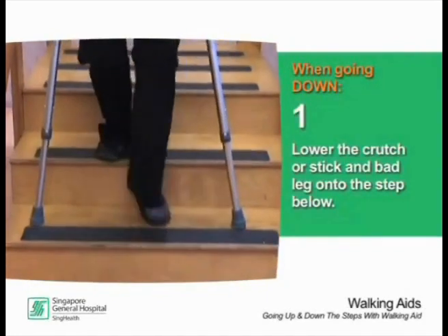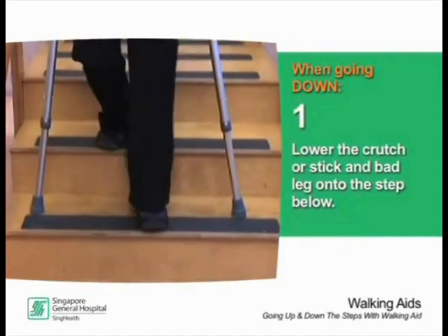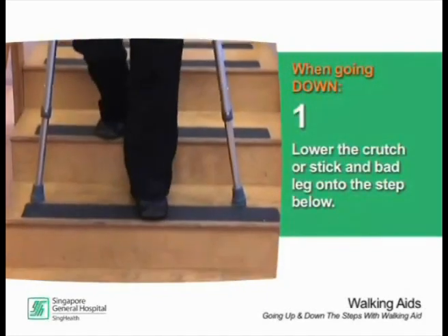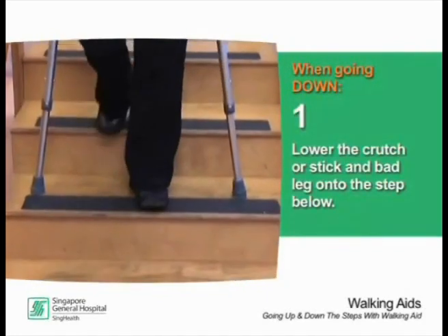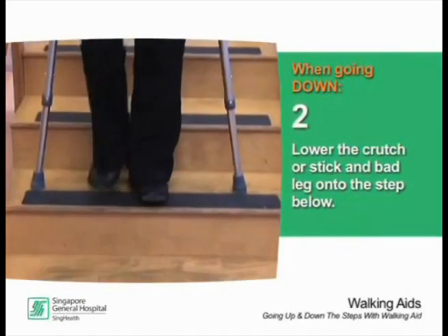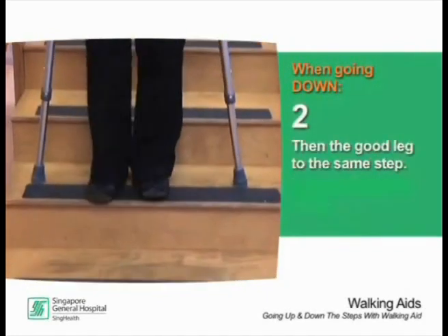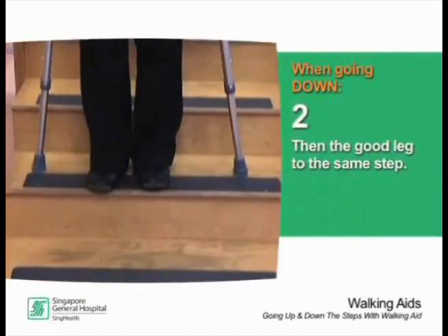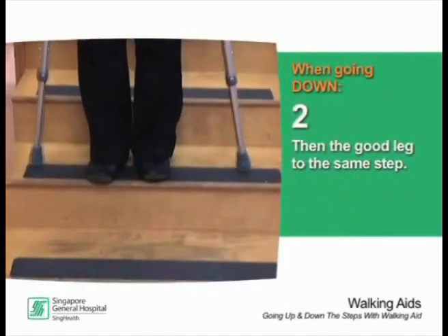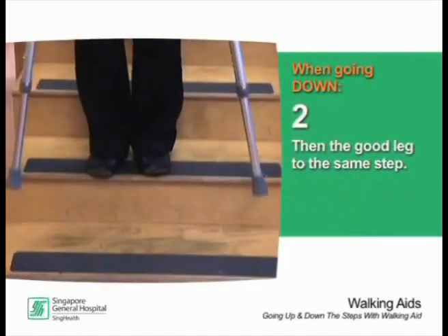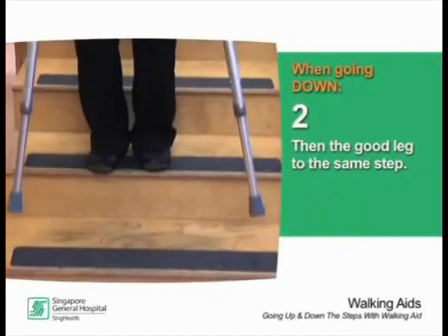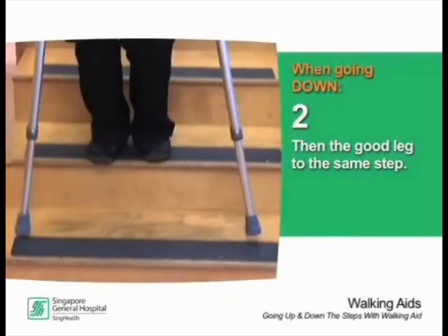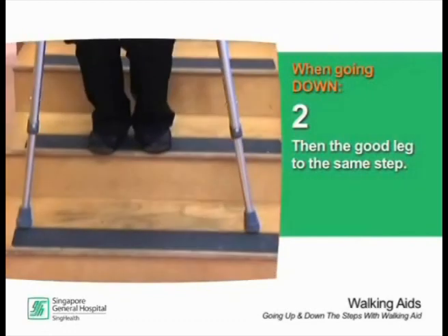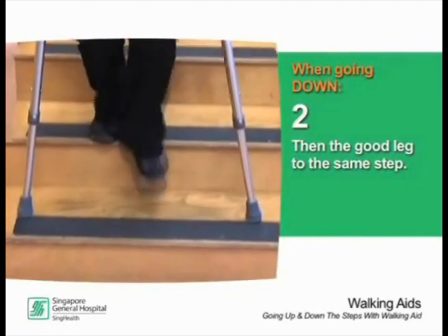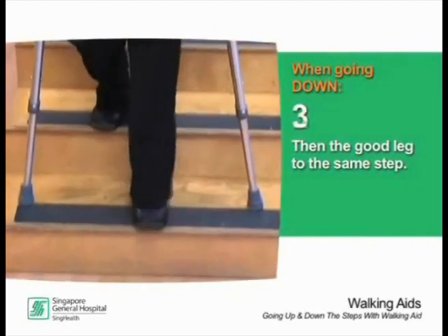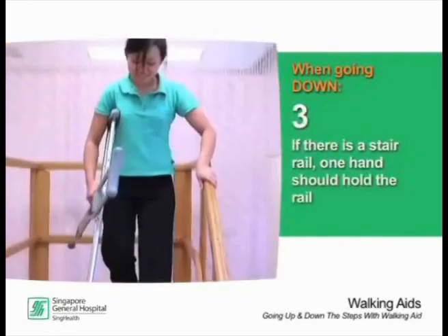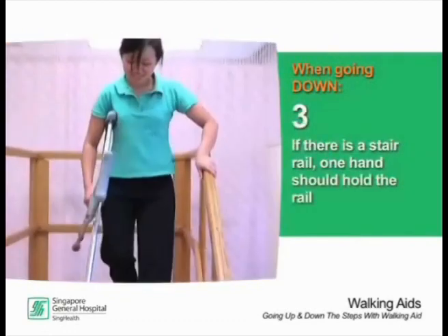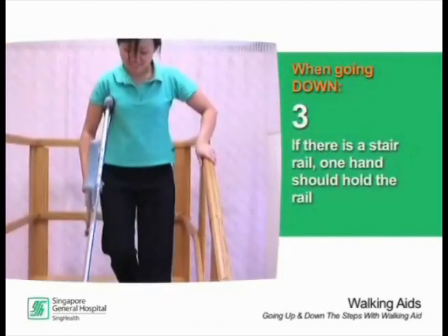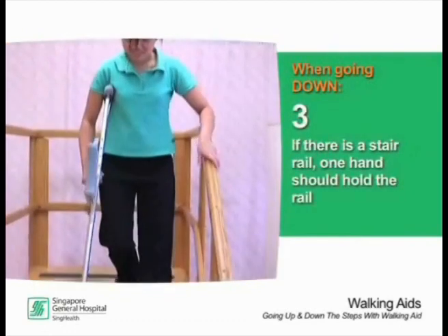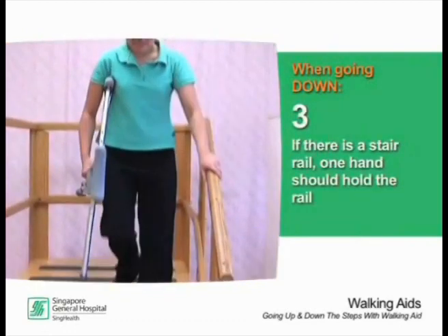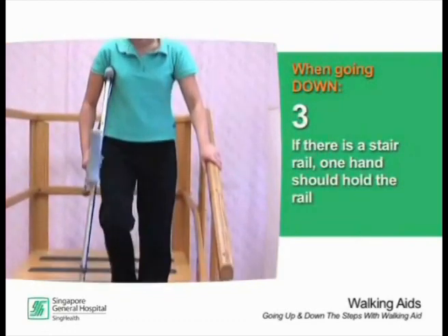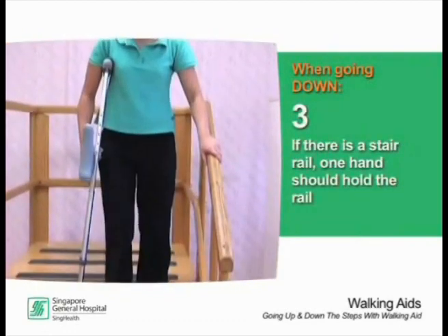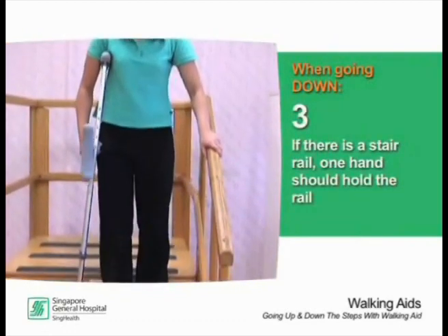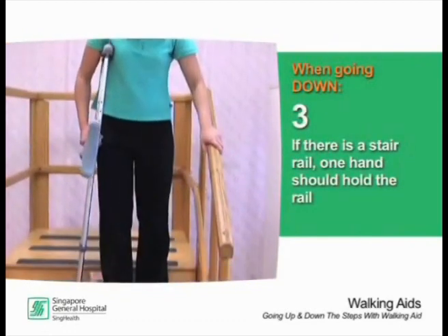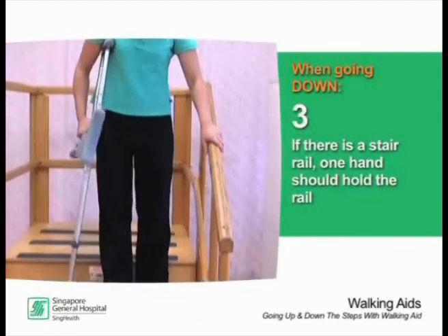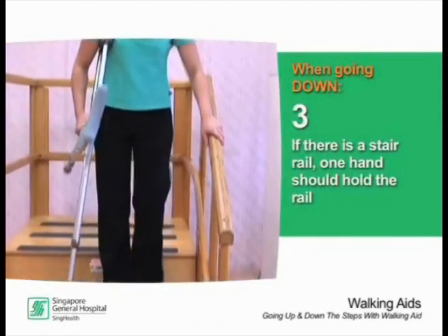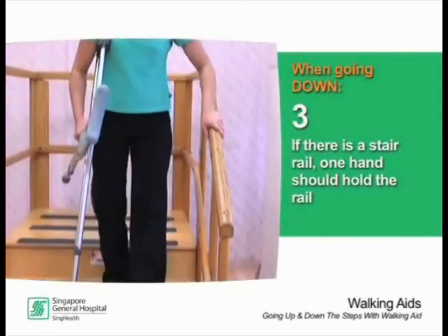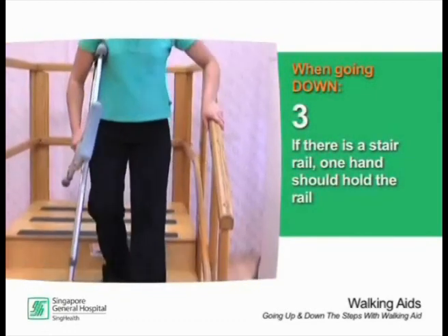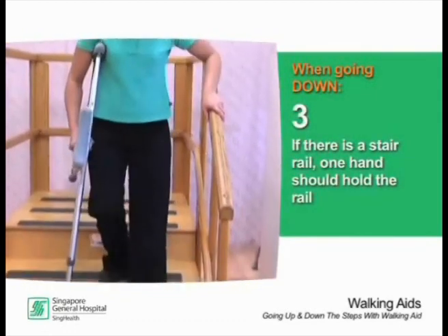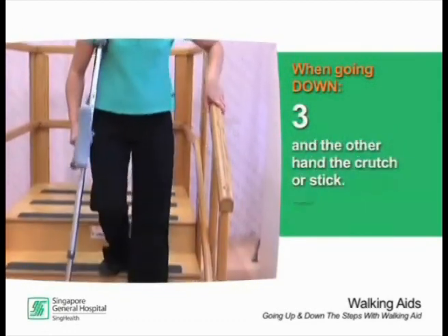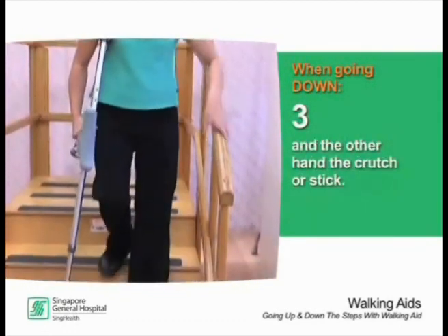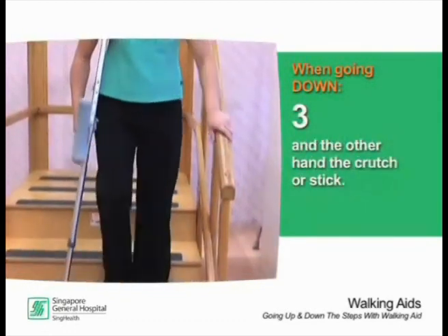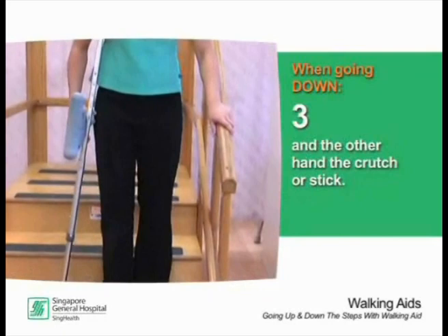When going down, place the crutches or stick and the bad leg down to the step below, then bring the good leg down to the same step. If there is a stair rail, one hand should hold the rail and the other hand the crutch or stick.